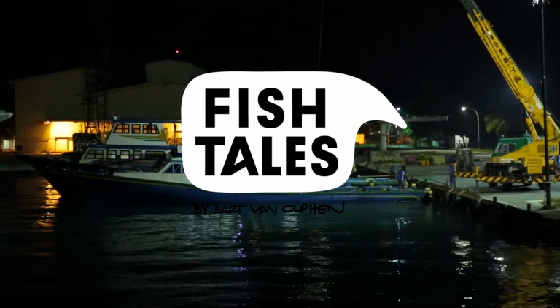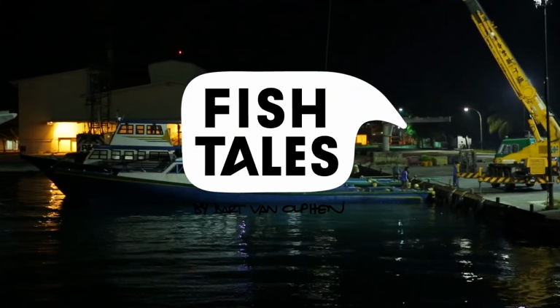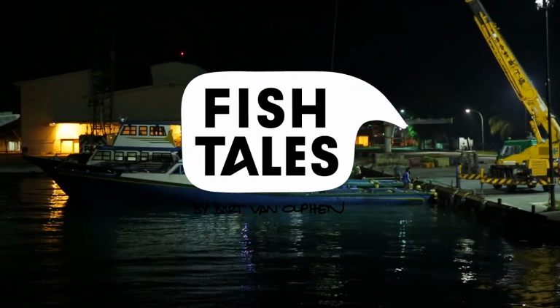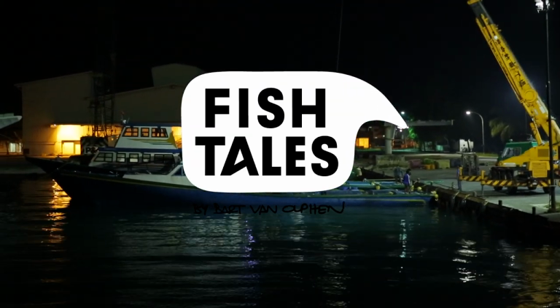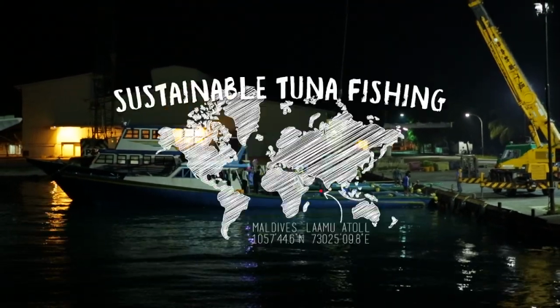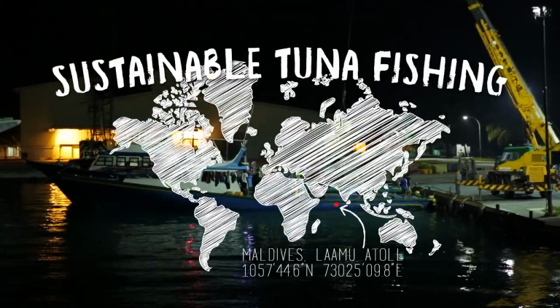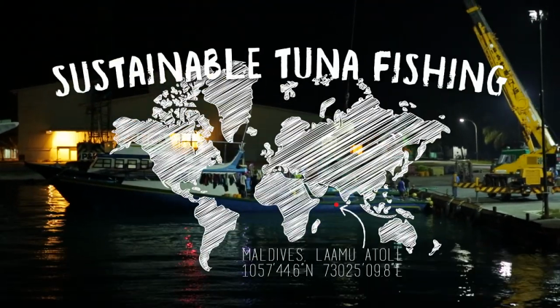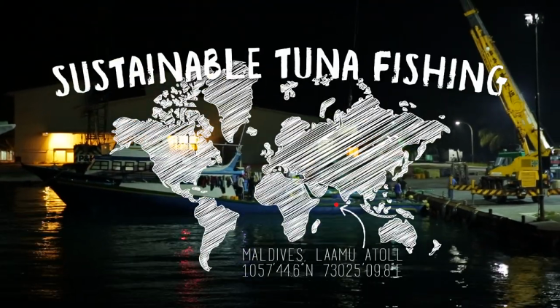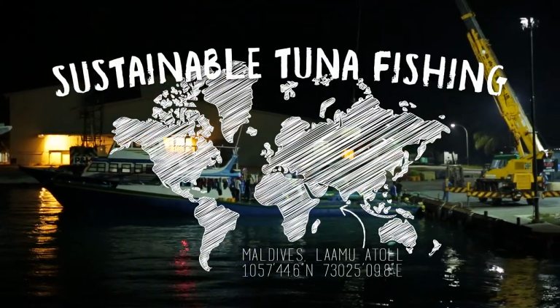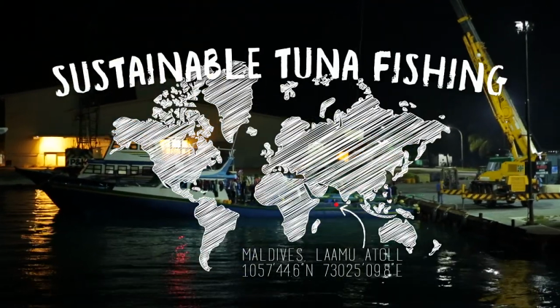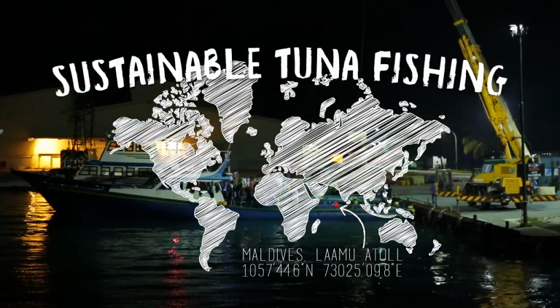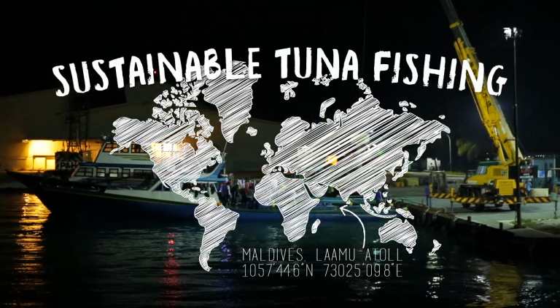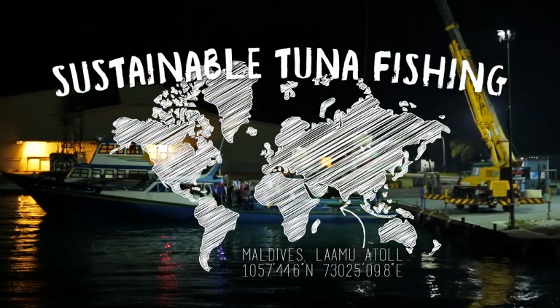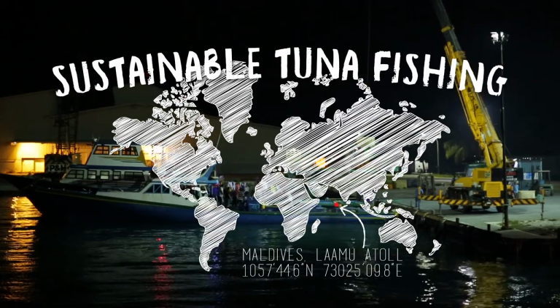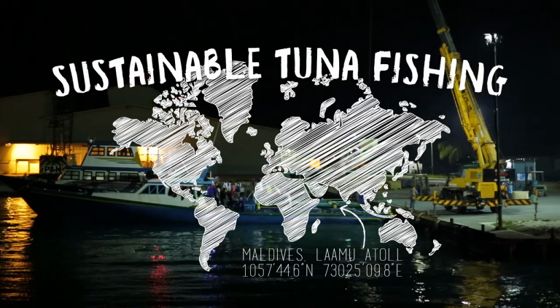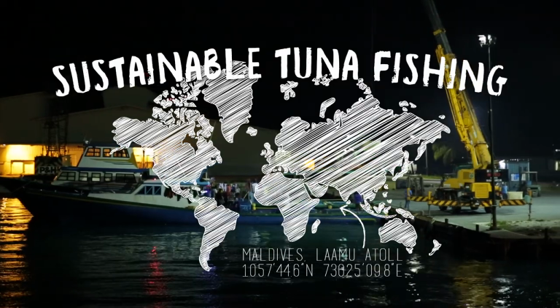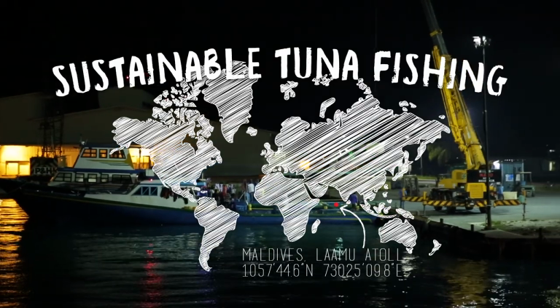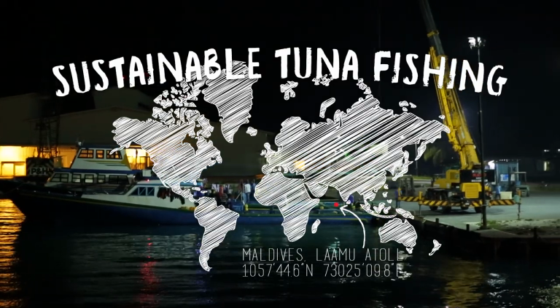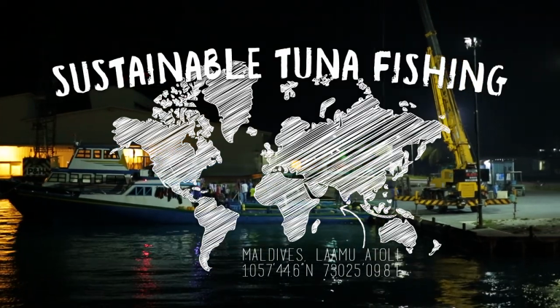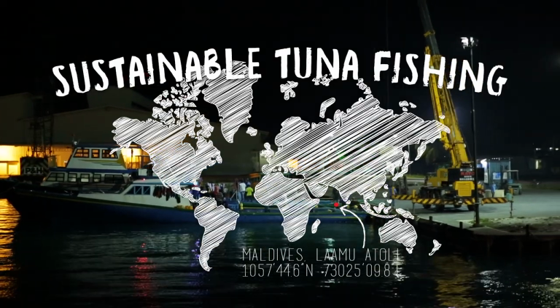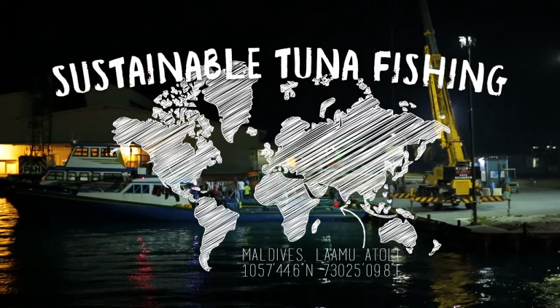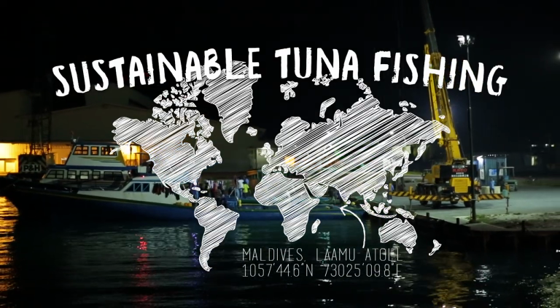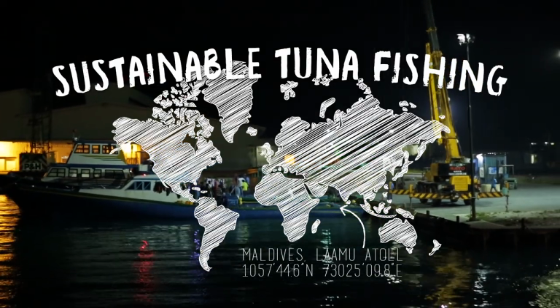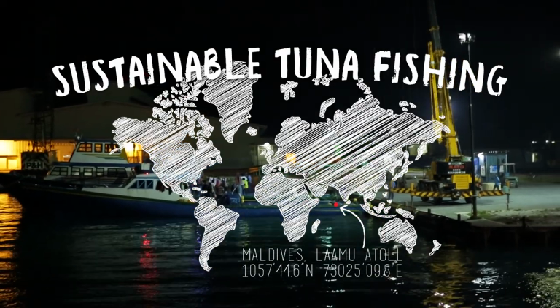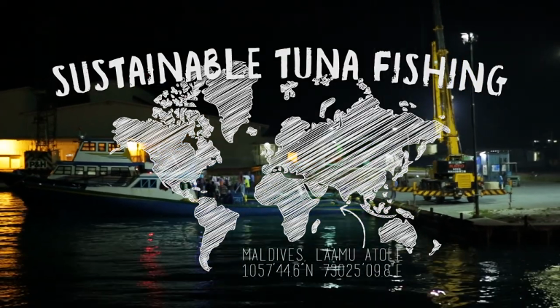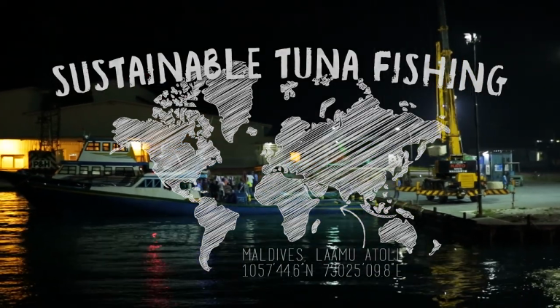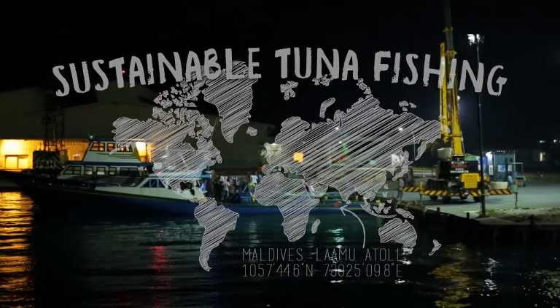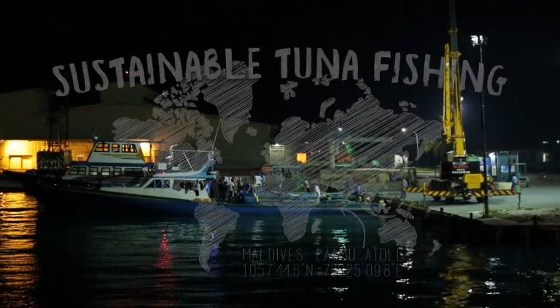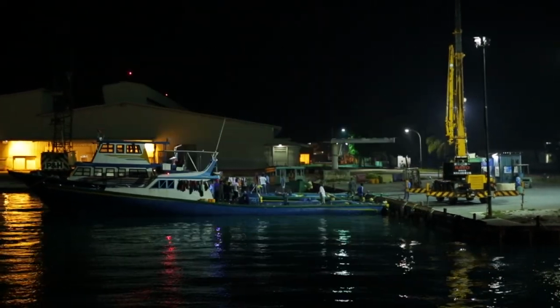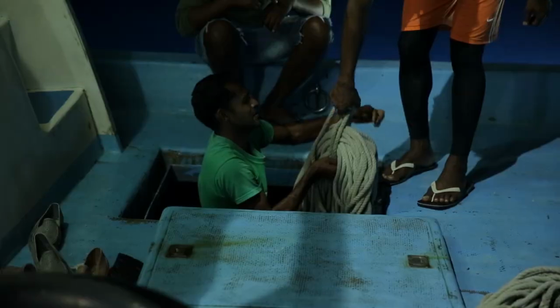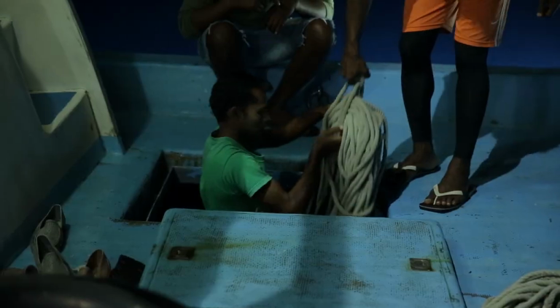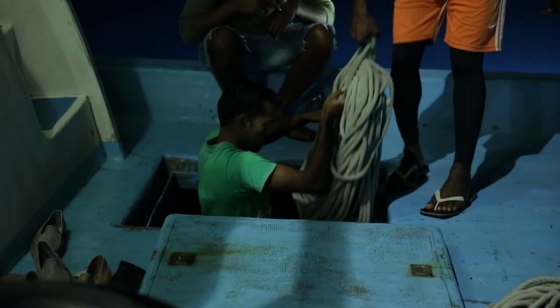Hi guys! Welcome to a new episode here on Fishtails. Today we're going to catch tuna. We are on Lamu Atoll in the Maldives.